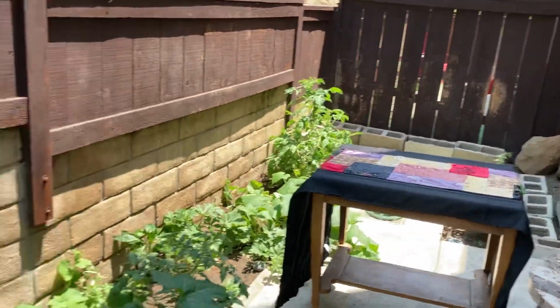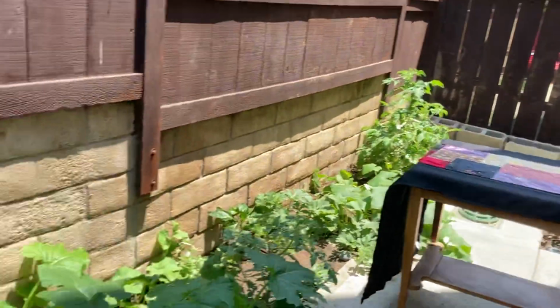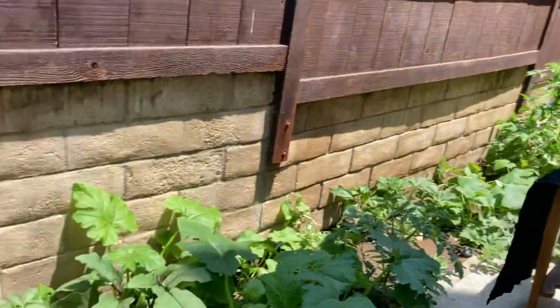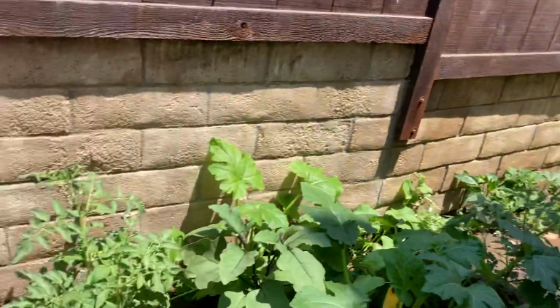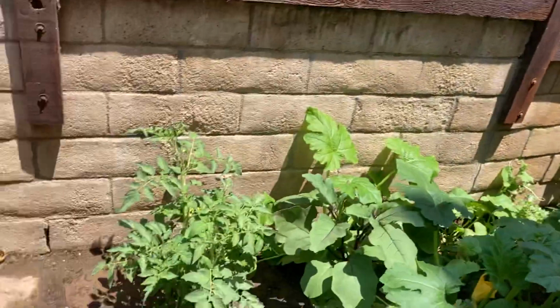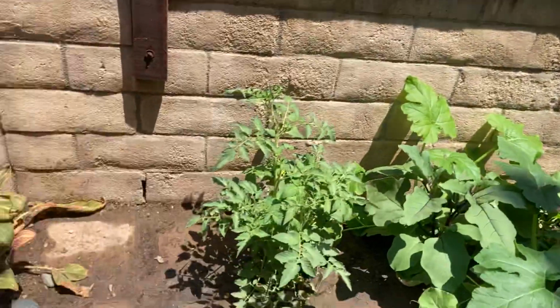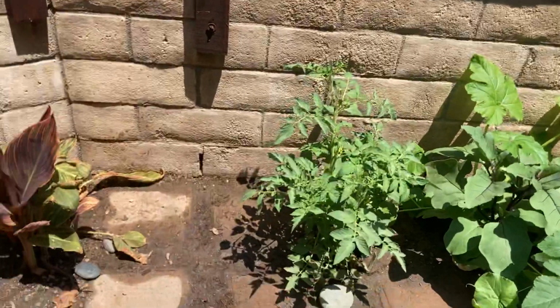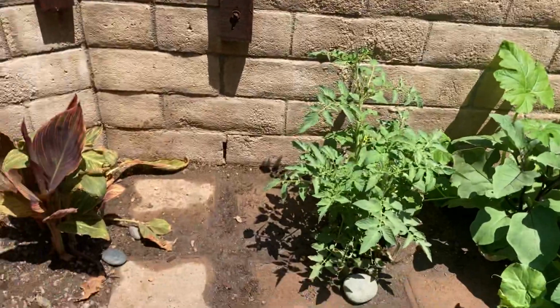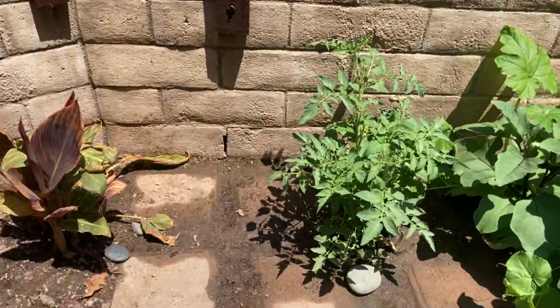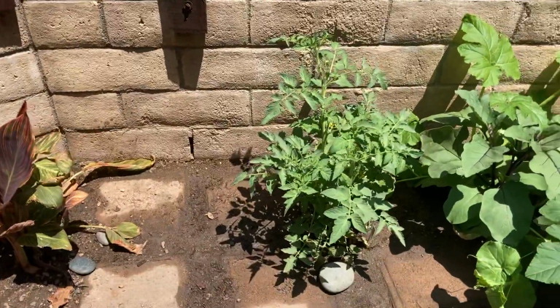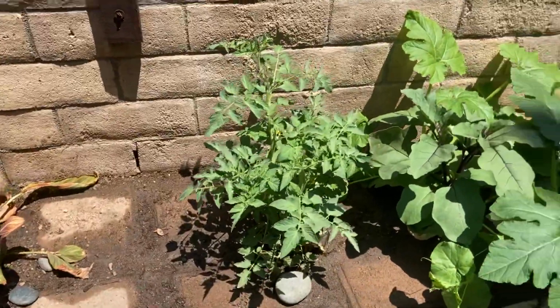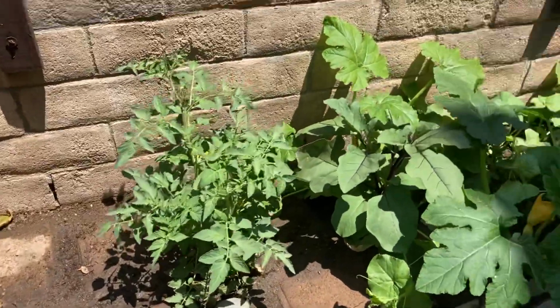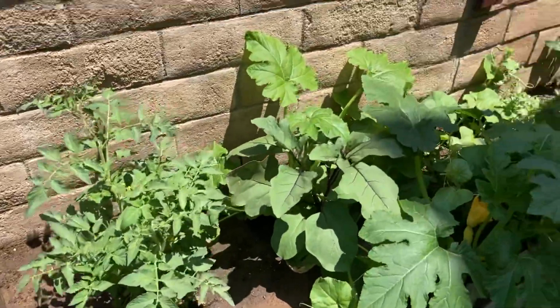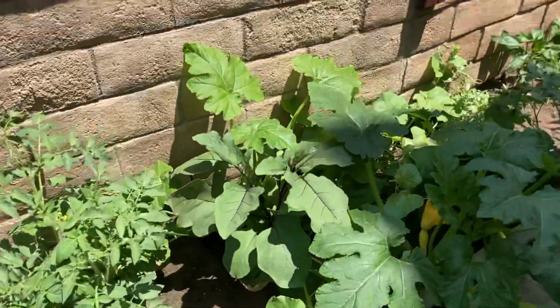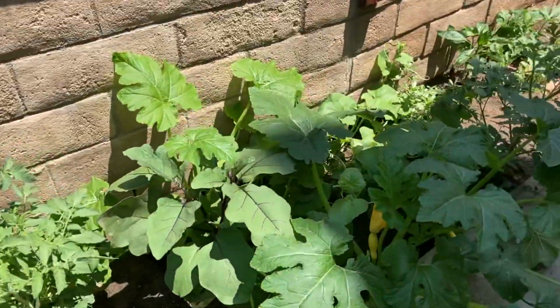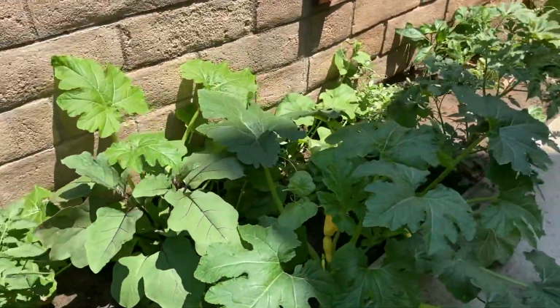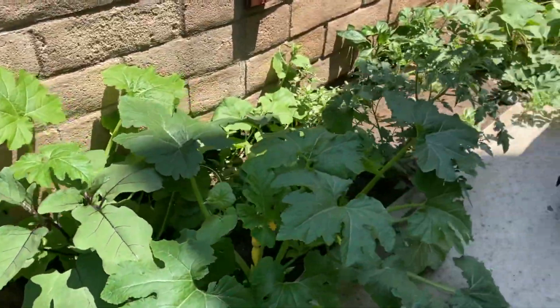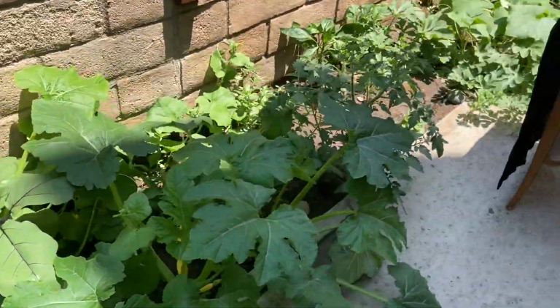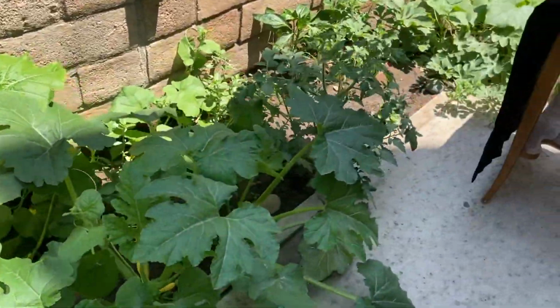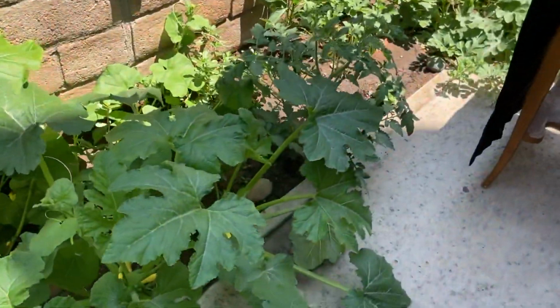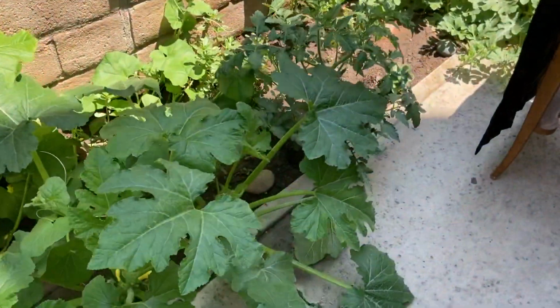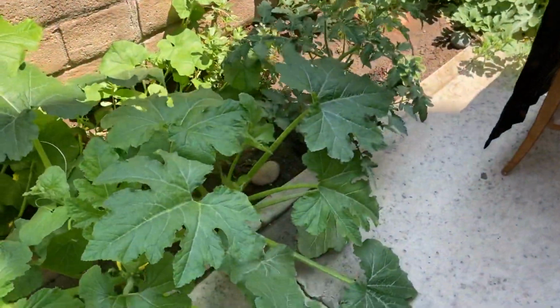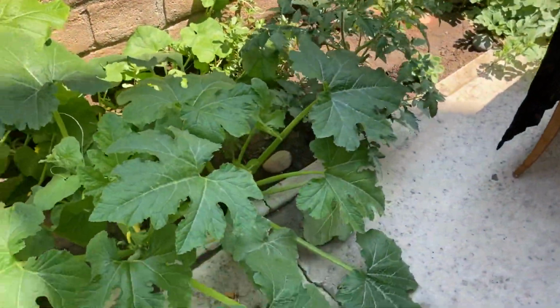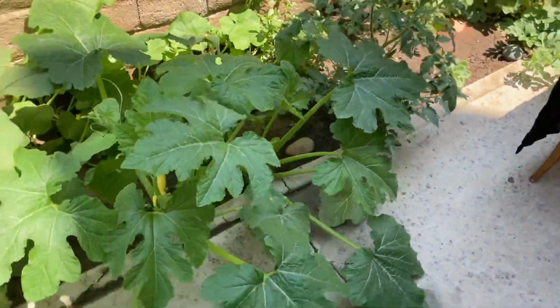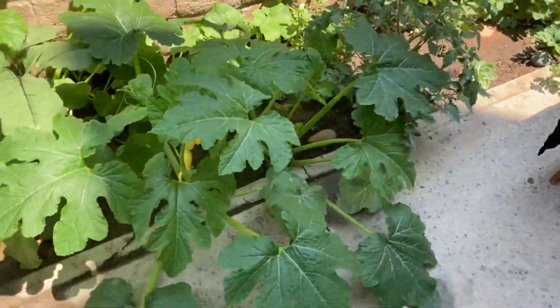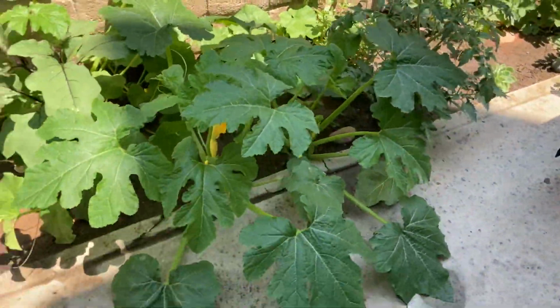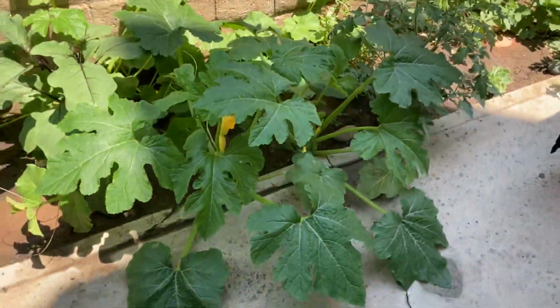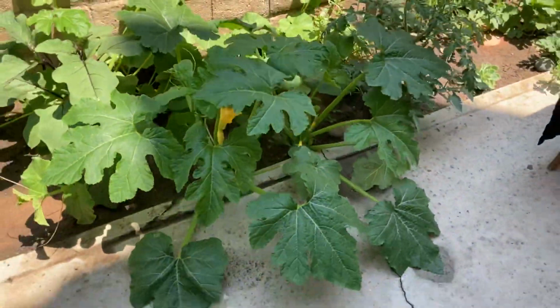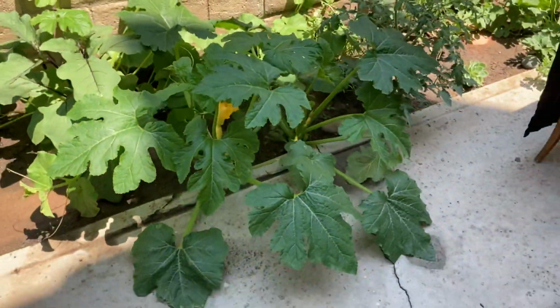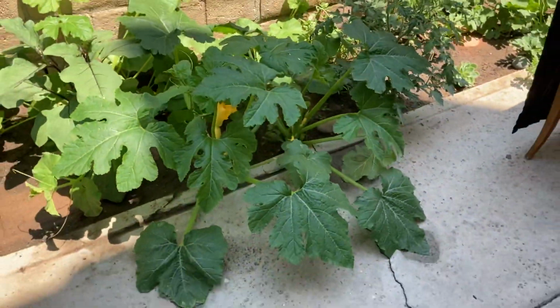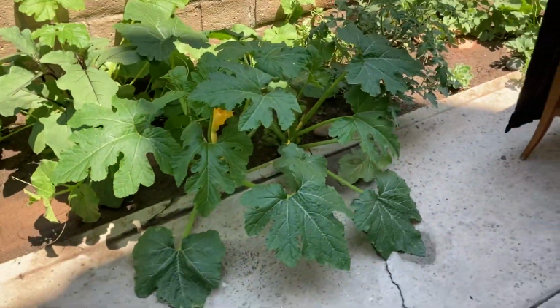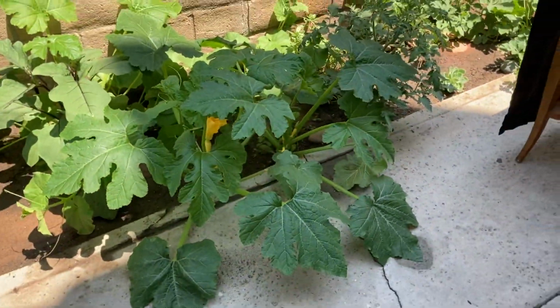I'll give you a quick shot. Things are progressing nicely.